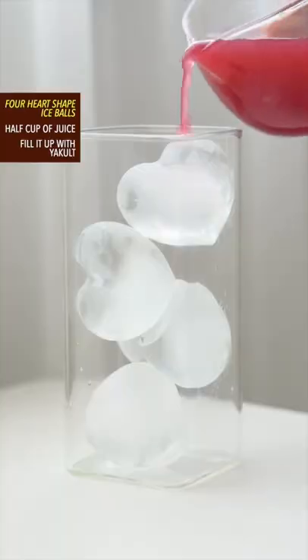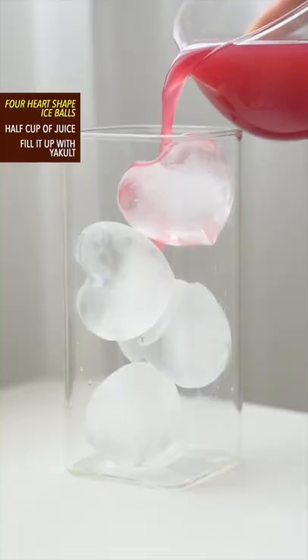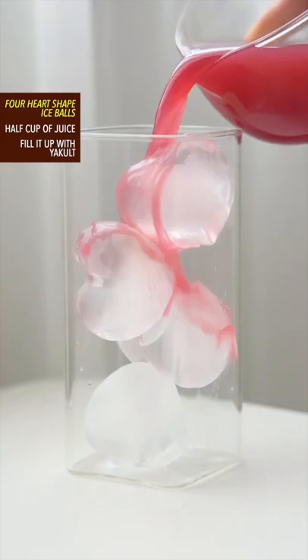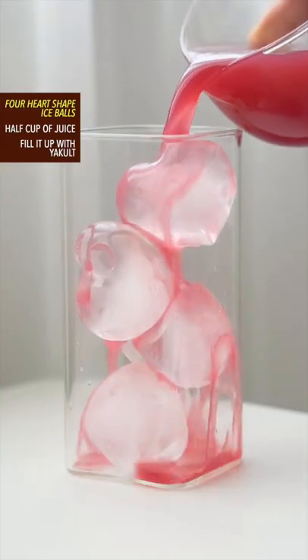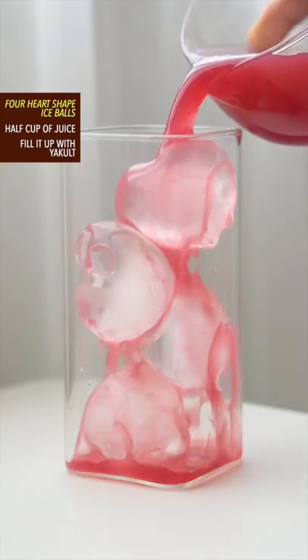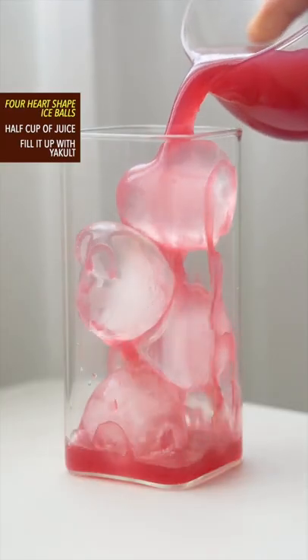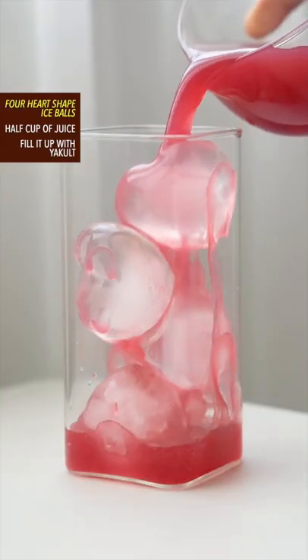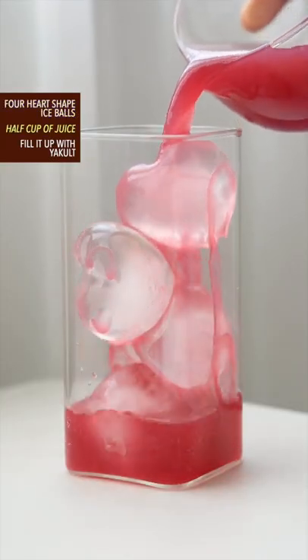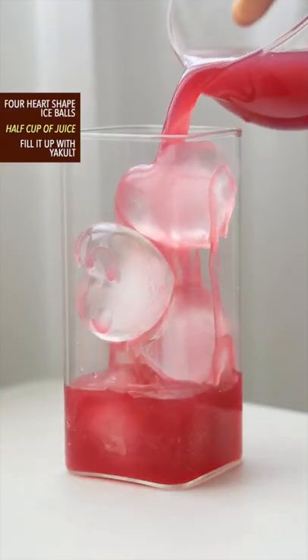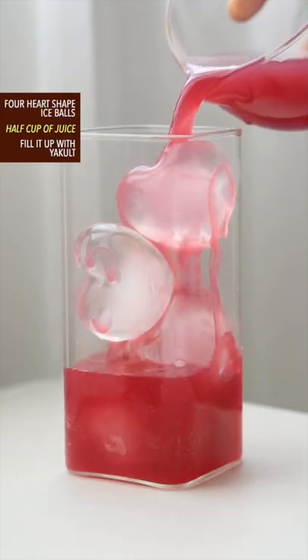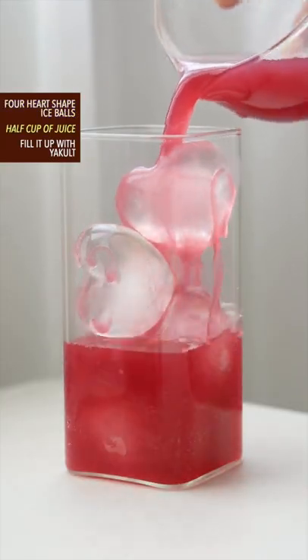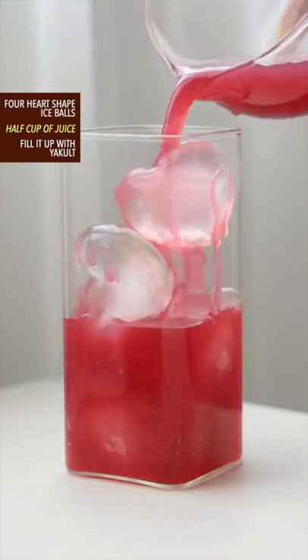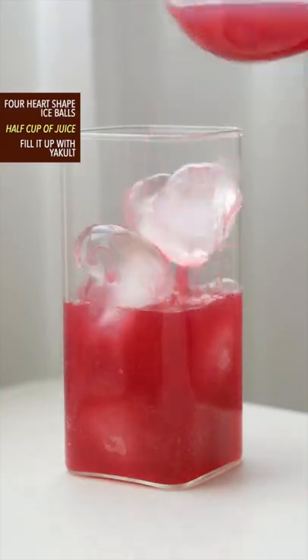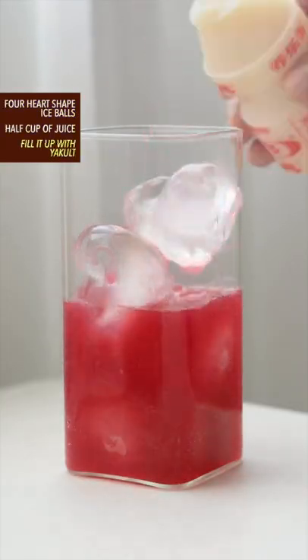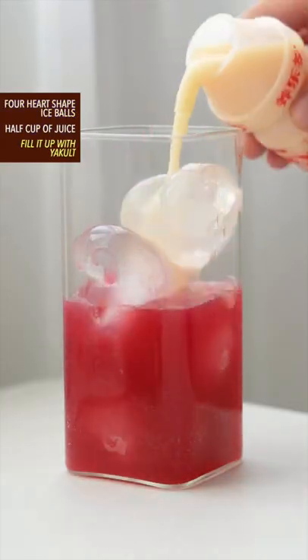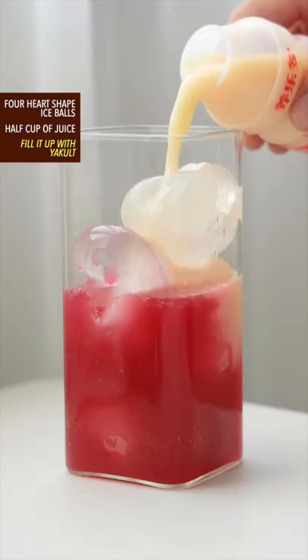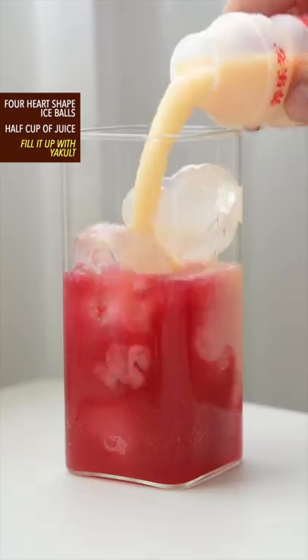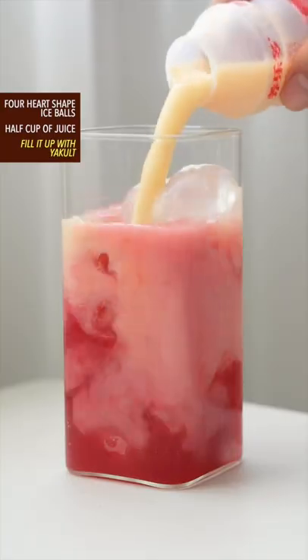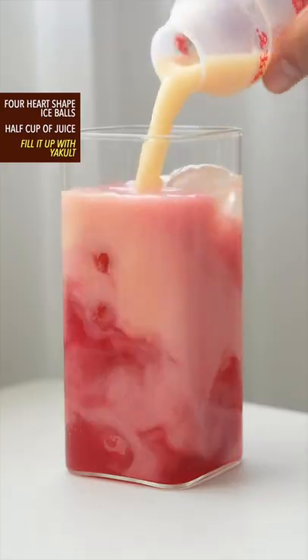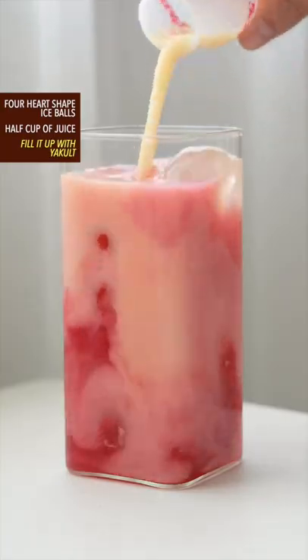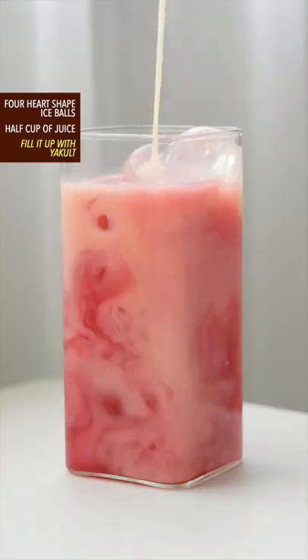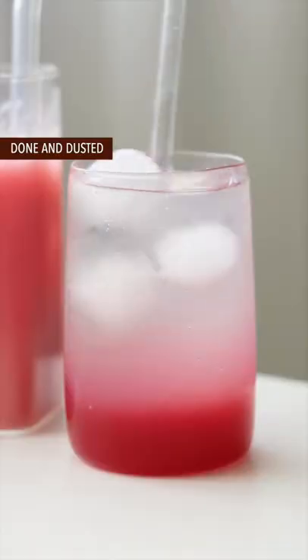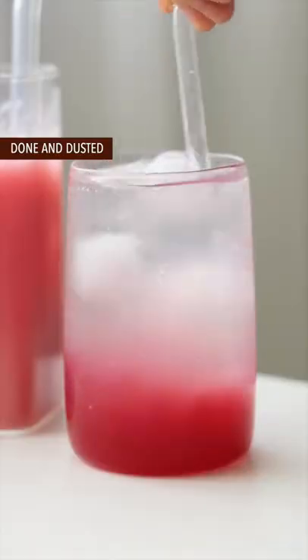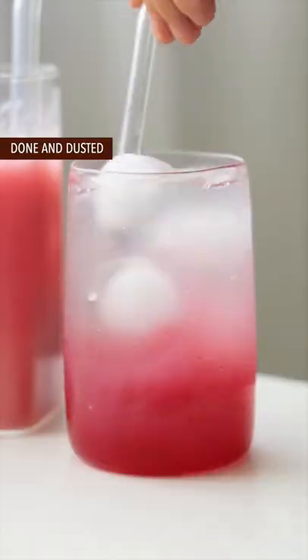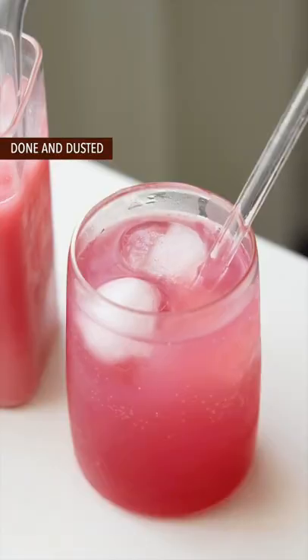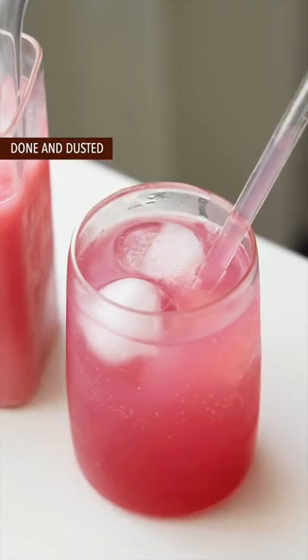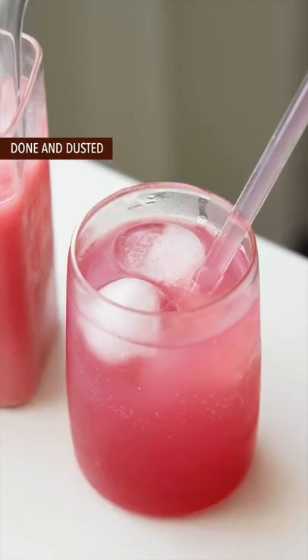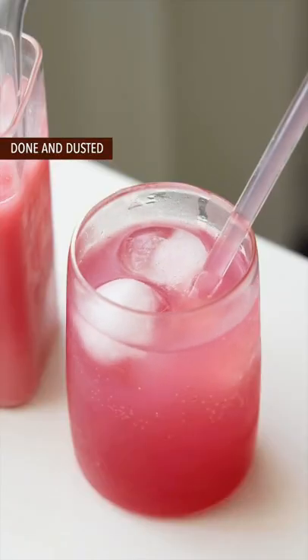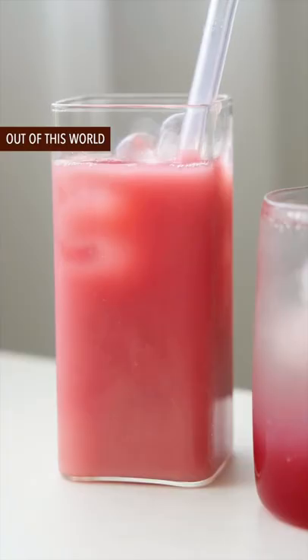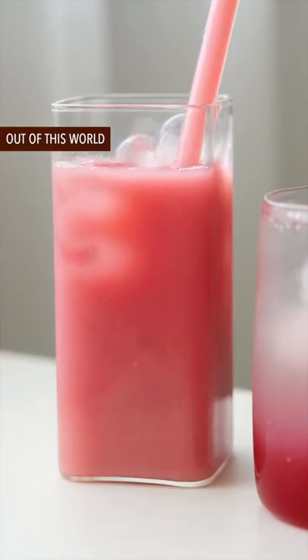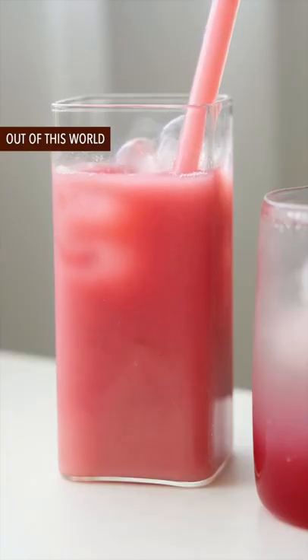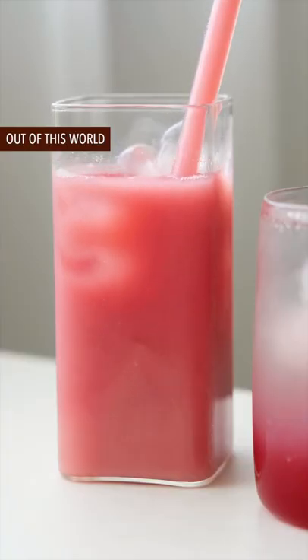Four heart-shaped ice balls, half a cup of juice, and fill it up with Yakult. Done and dusted — out of this world.